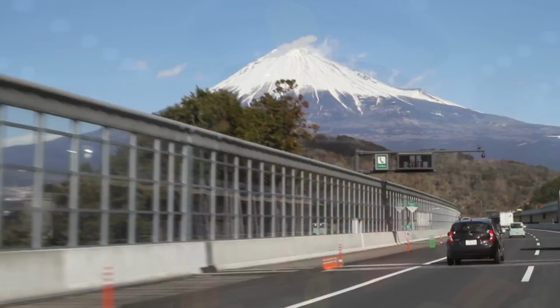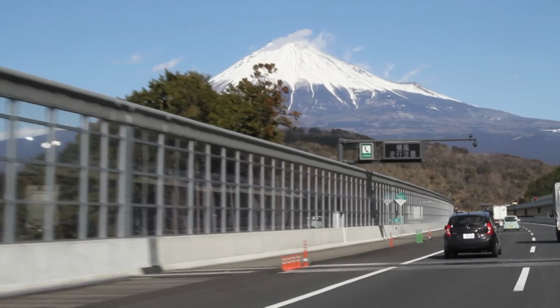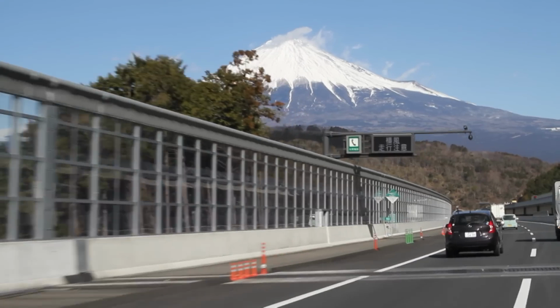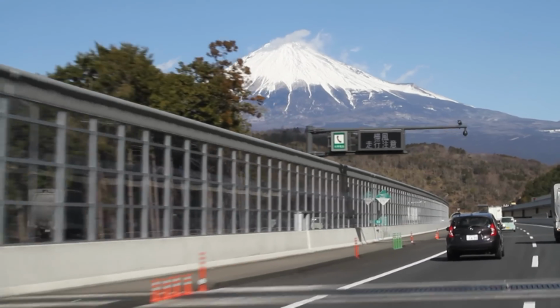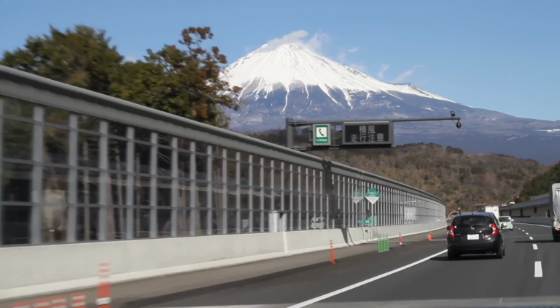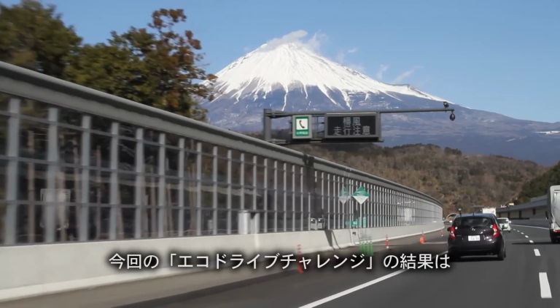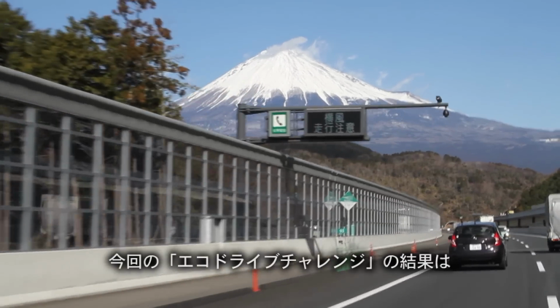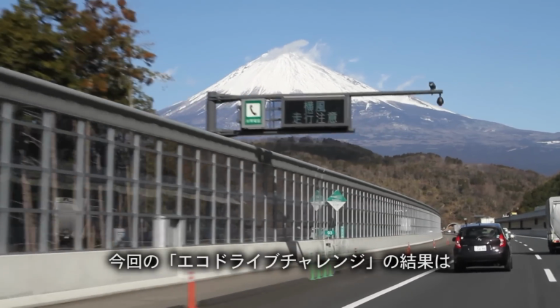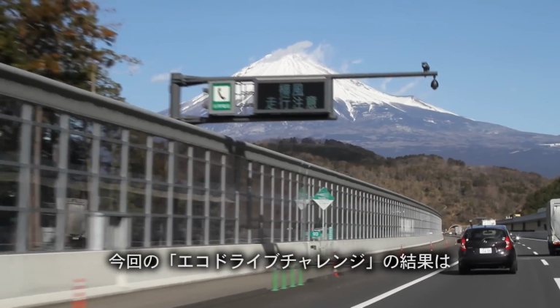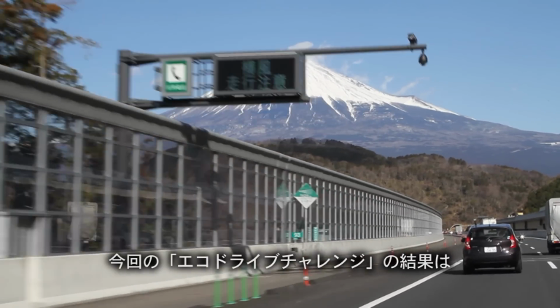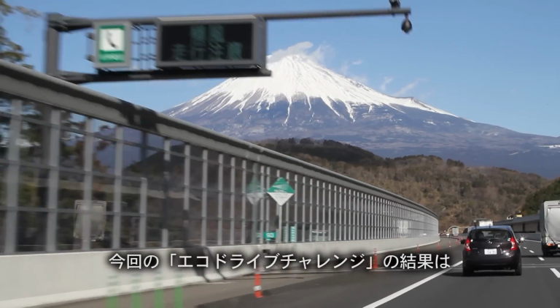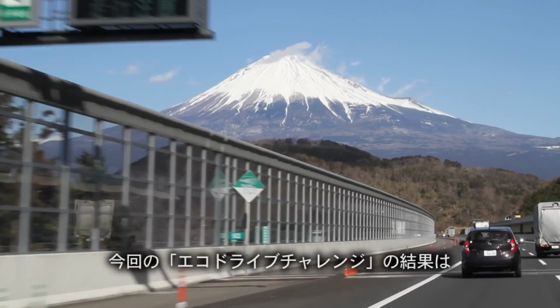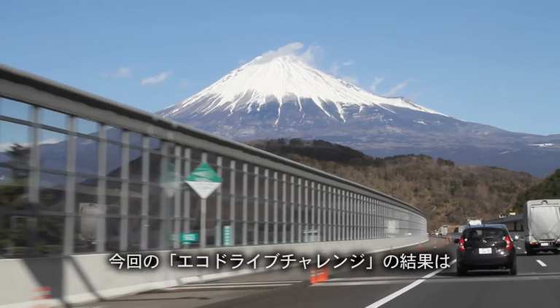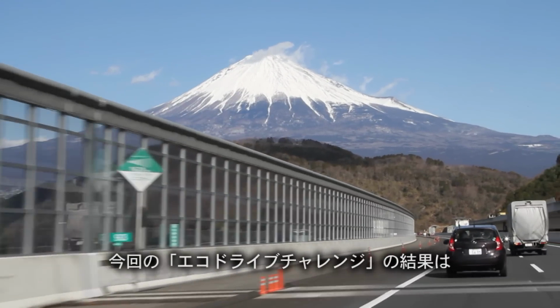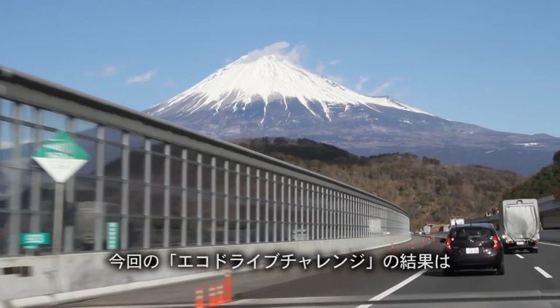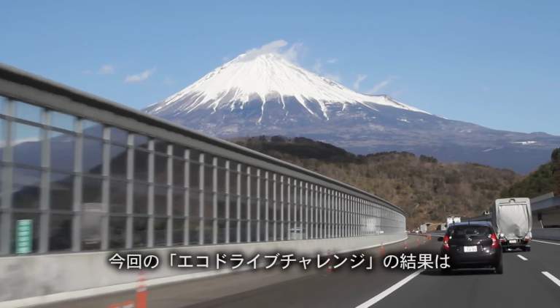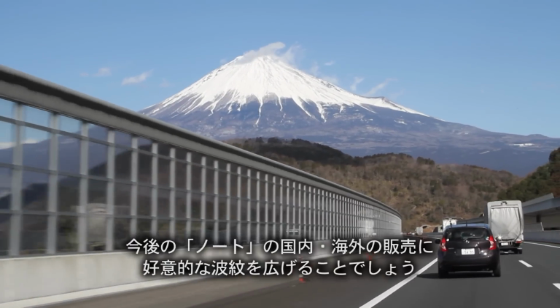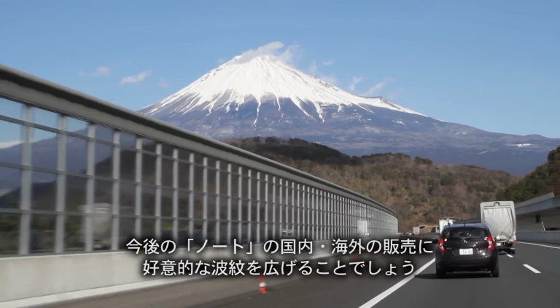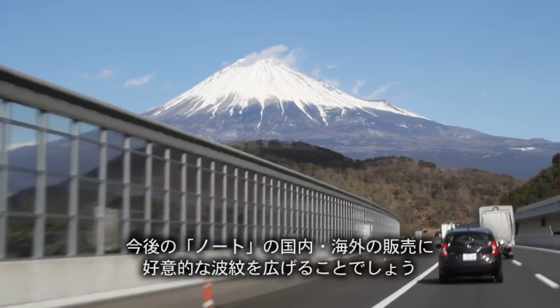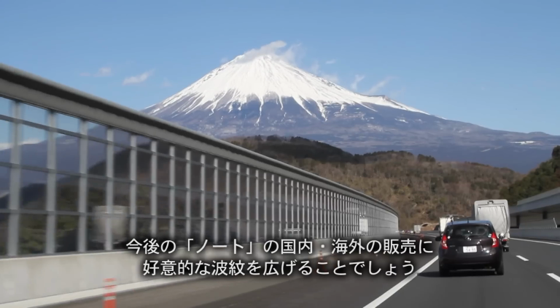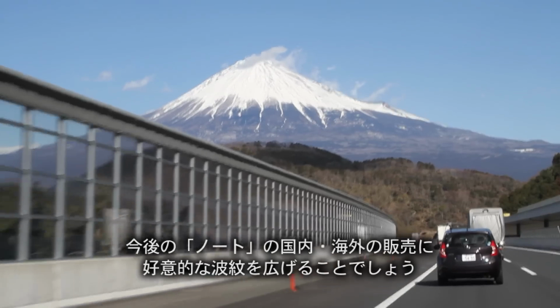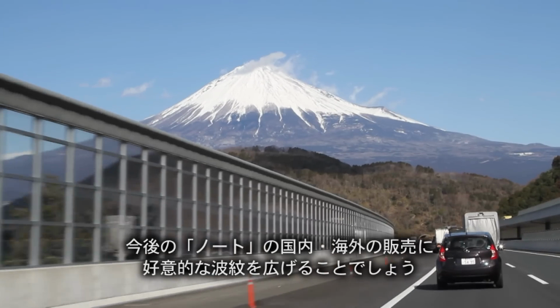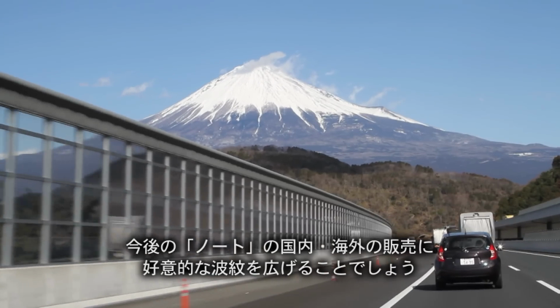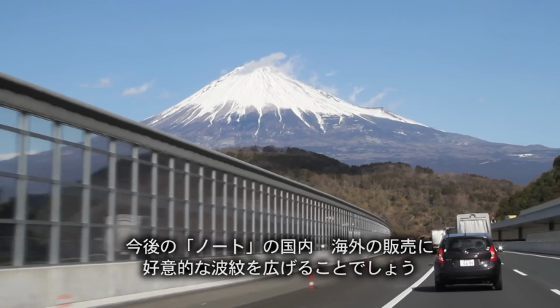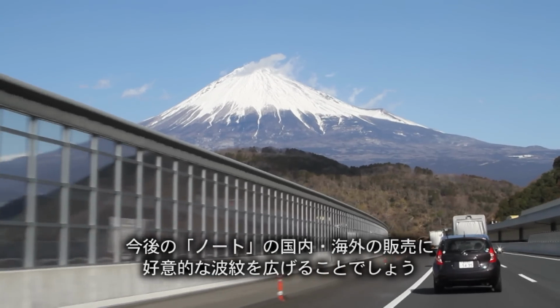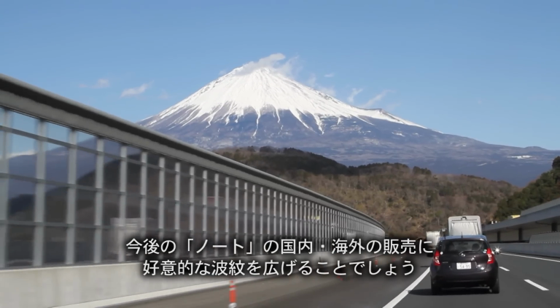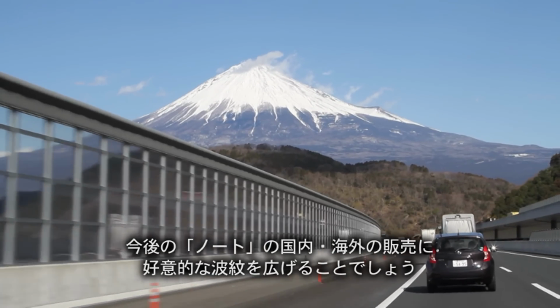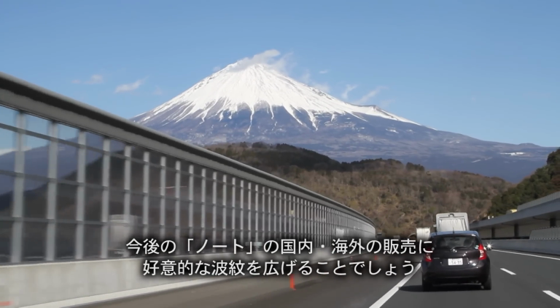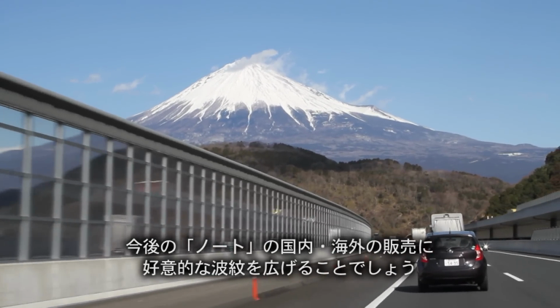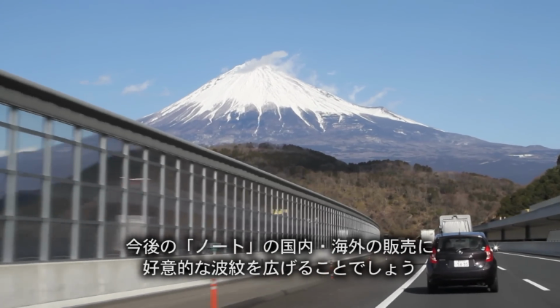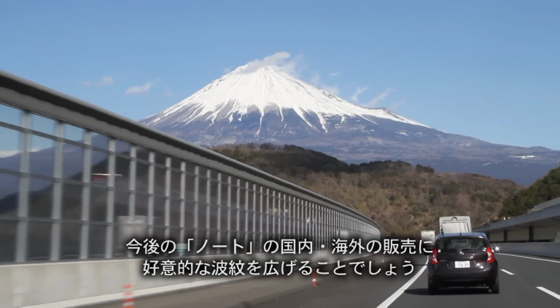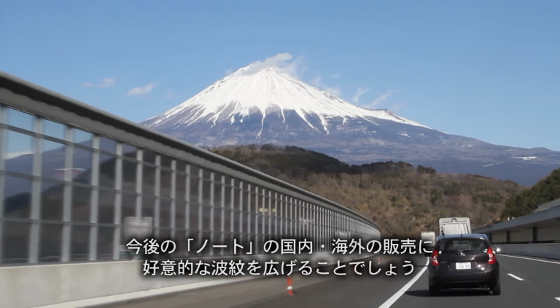And with that, the caravan ended on a high note — one that will resonate throughout Japan as its global rollout continues to overseas markets.